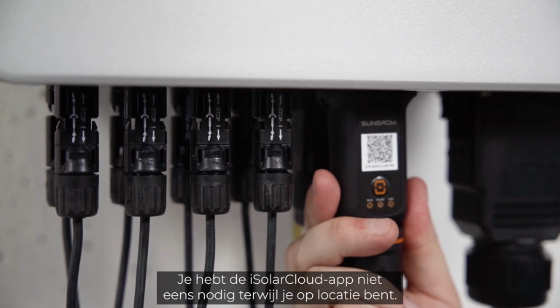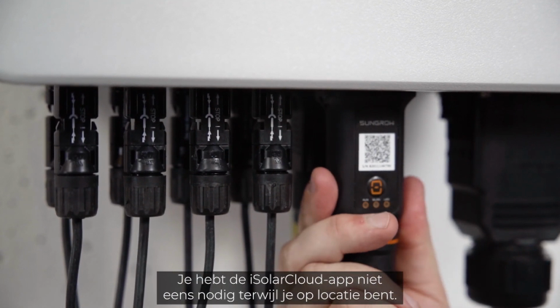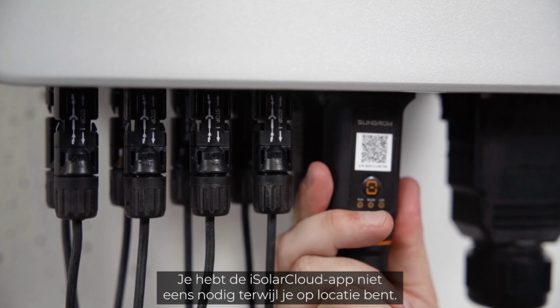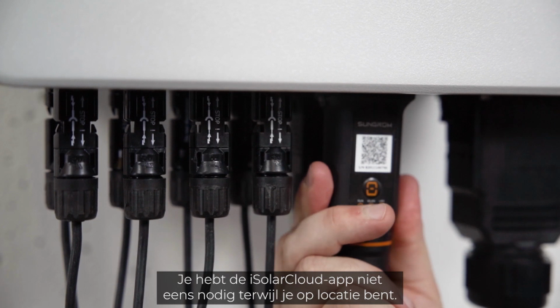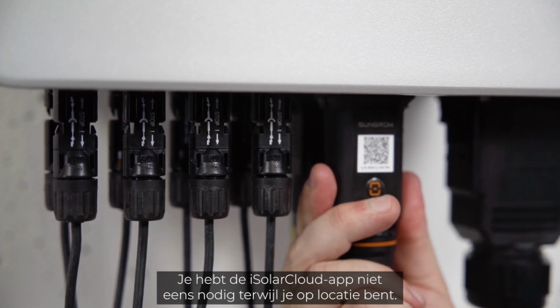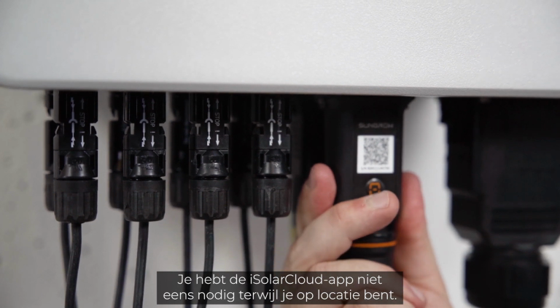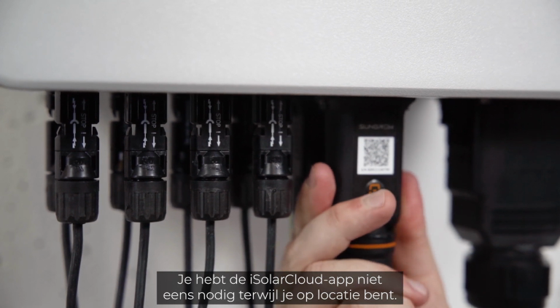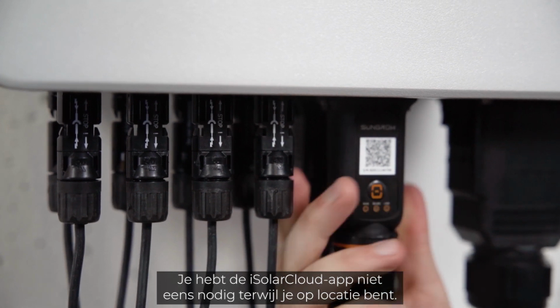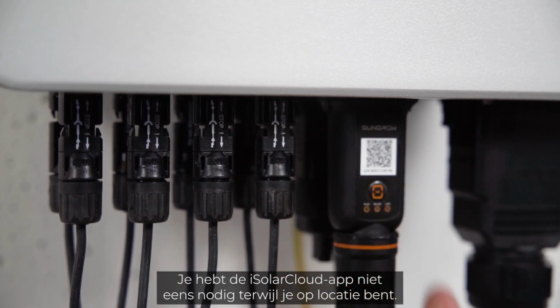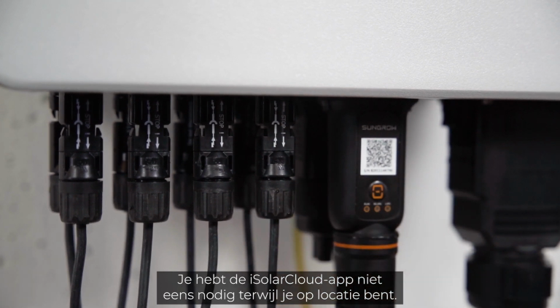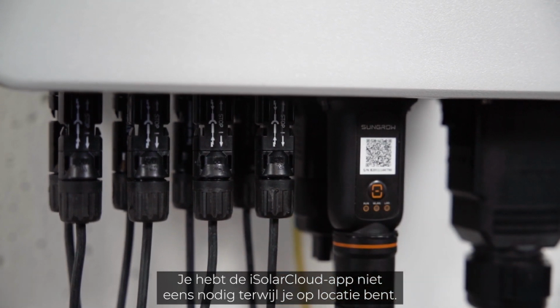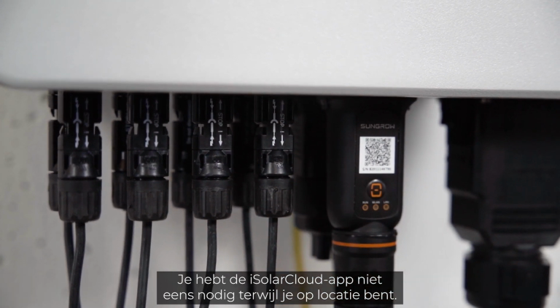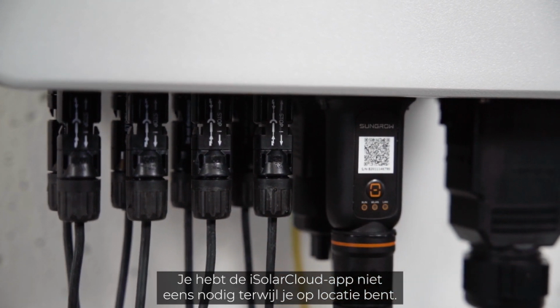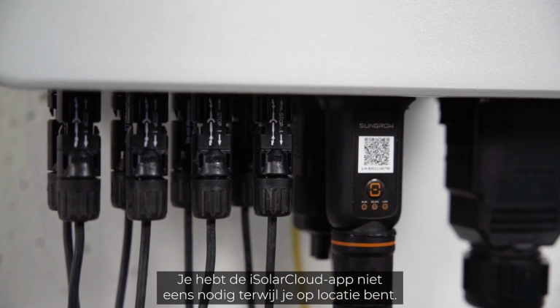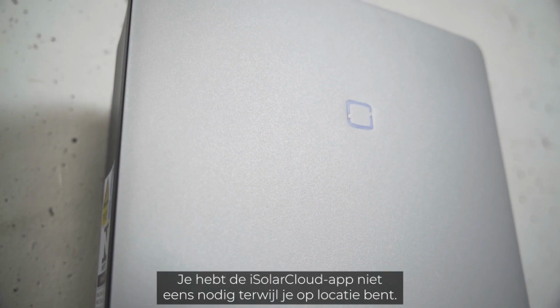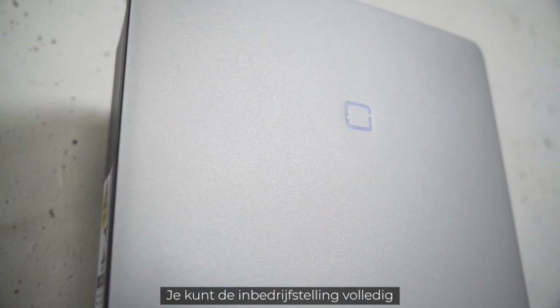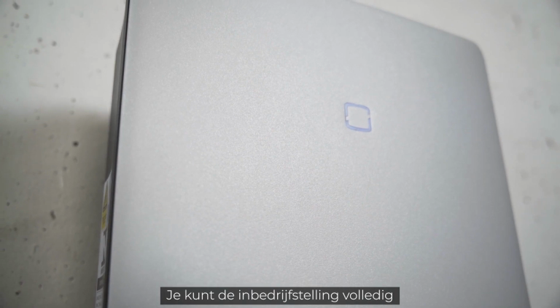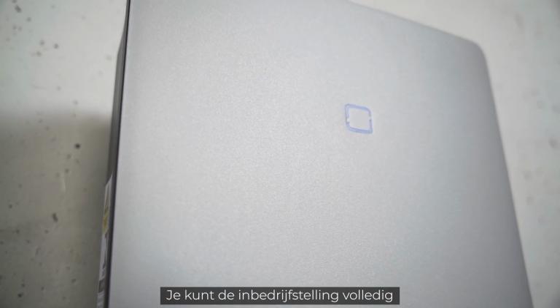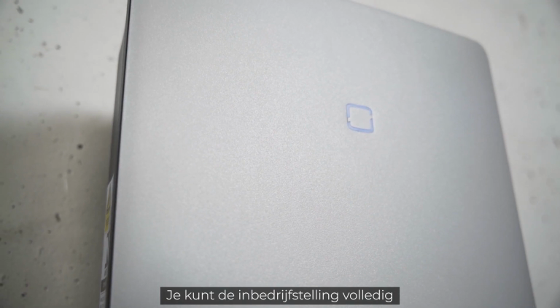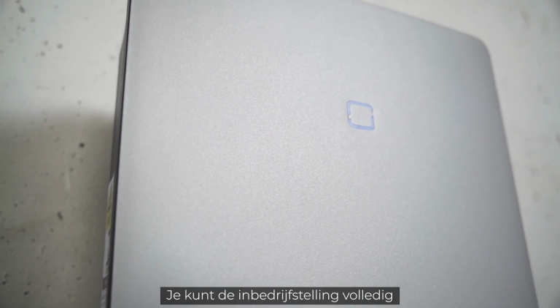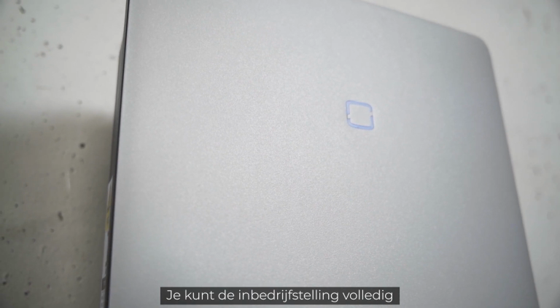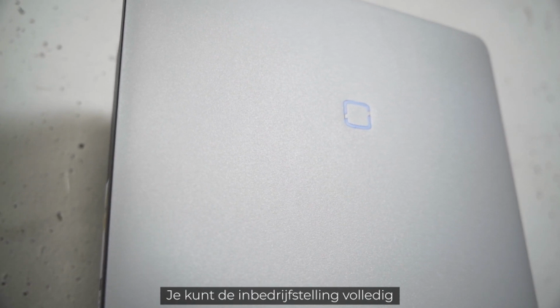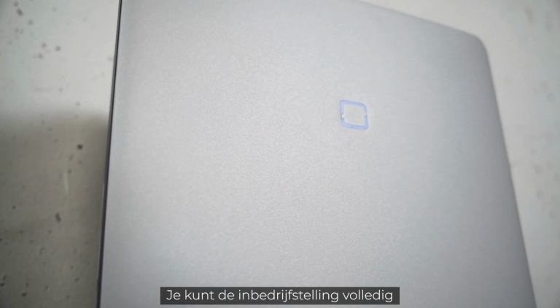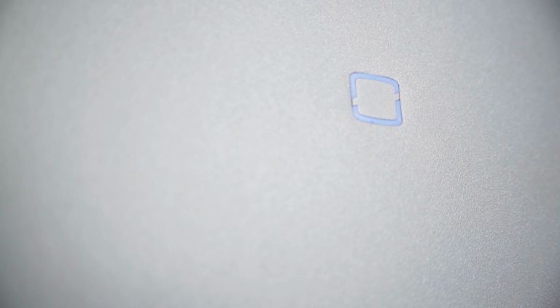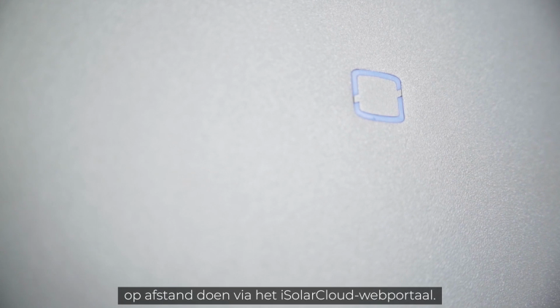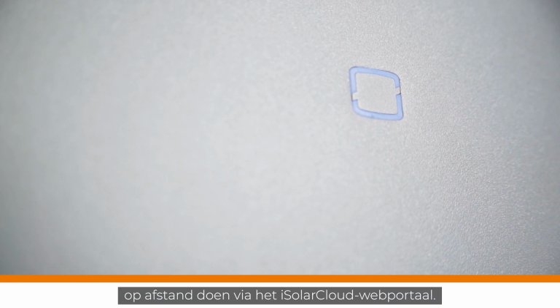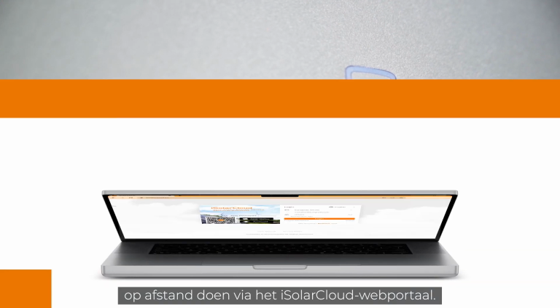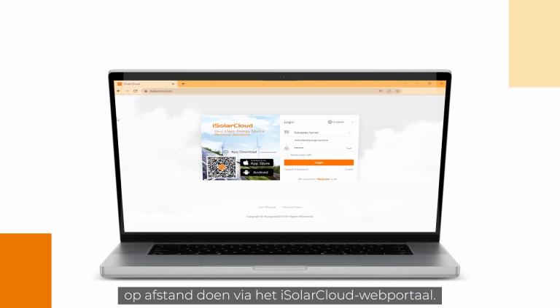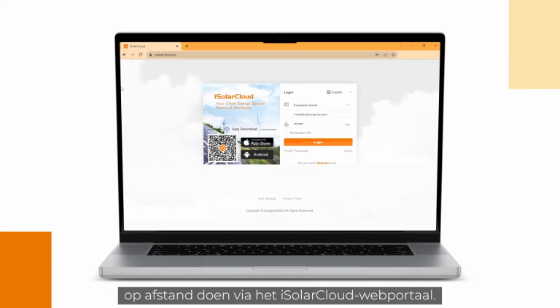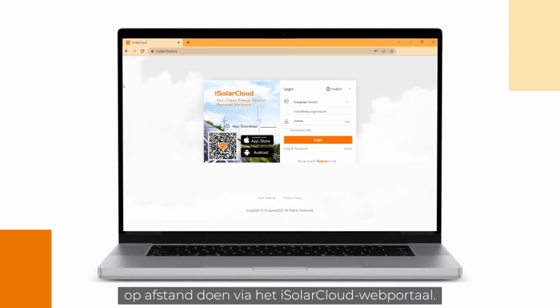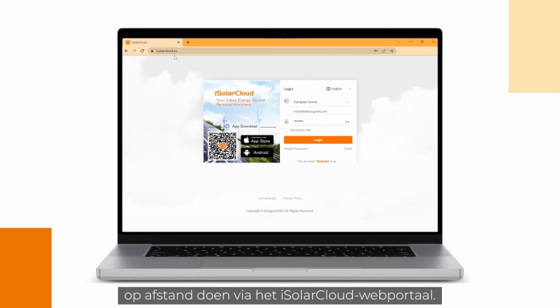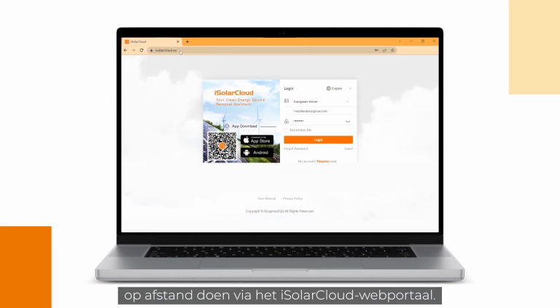You don't even need the iSolar Cloud app while being on site. You can do the commissioning fully remotely with the iSolar Cloud web portal.